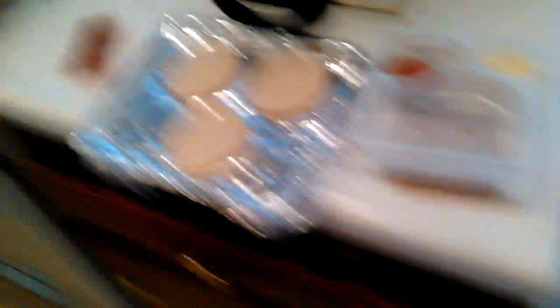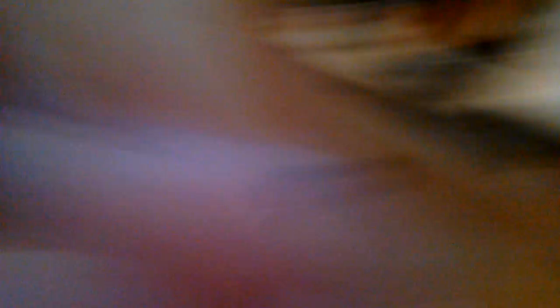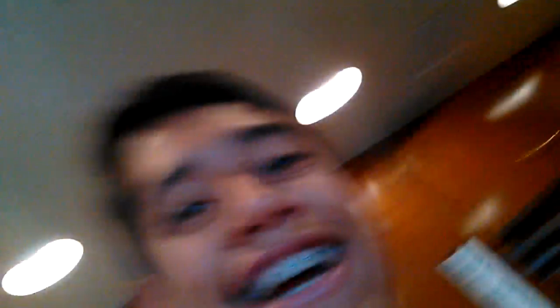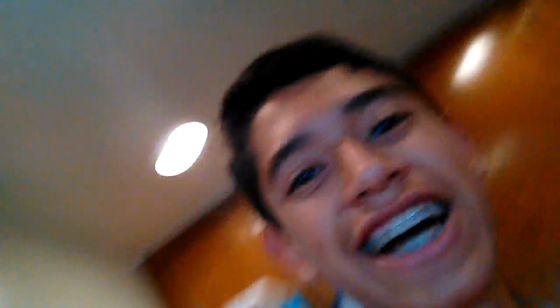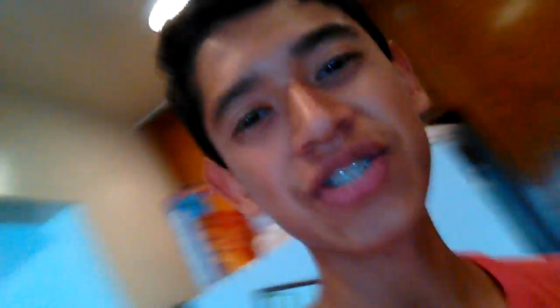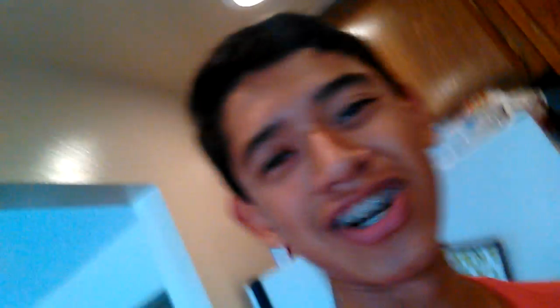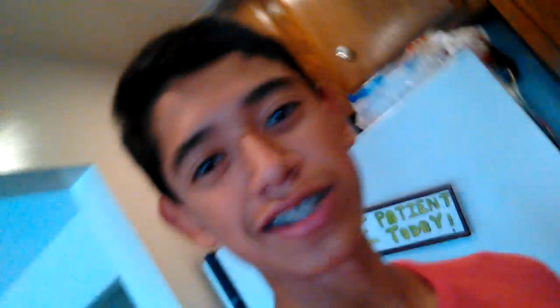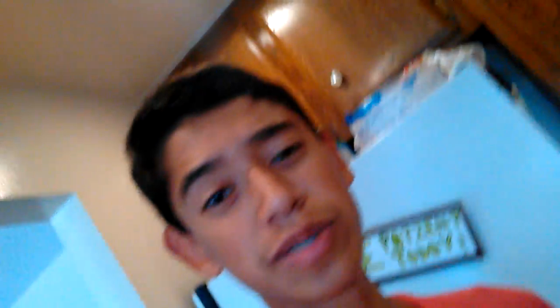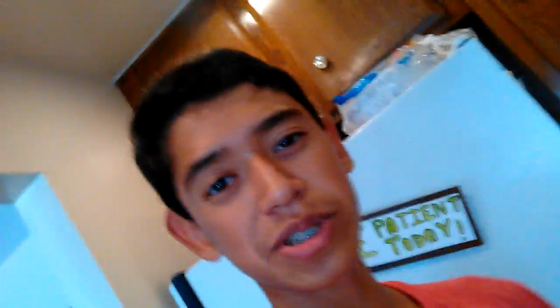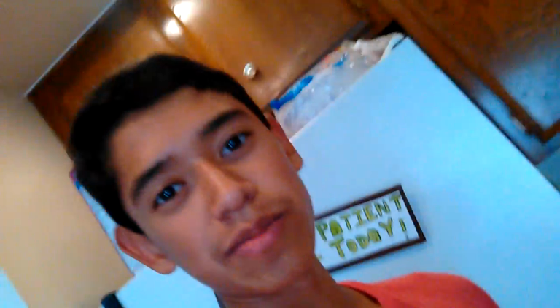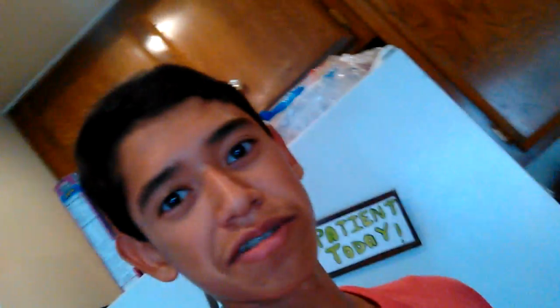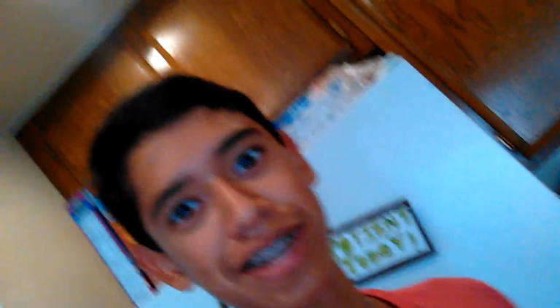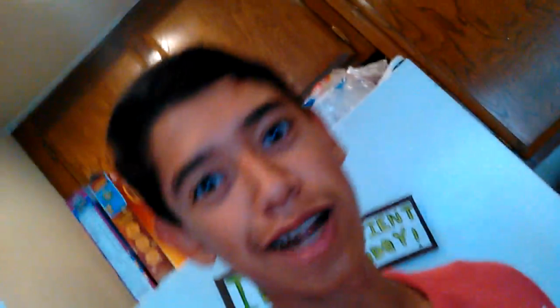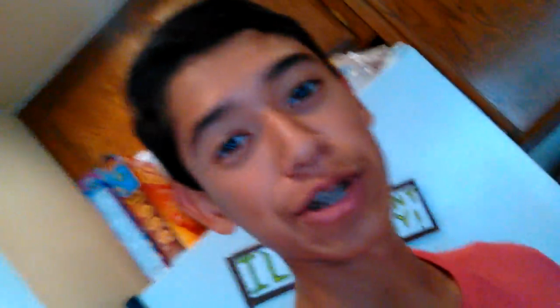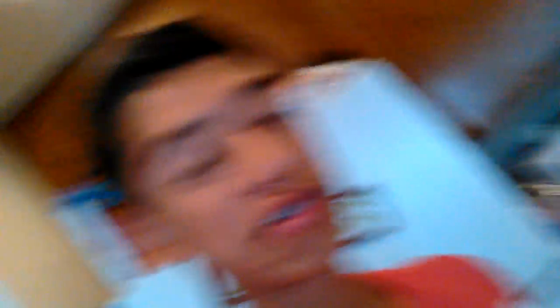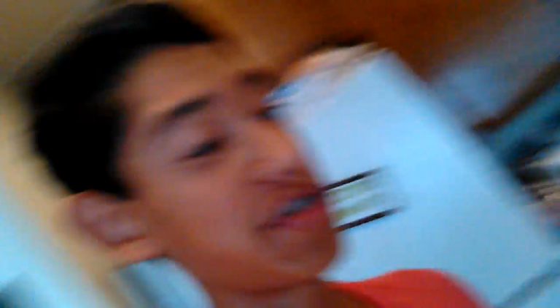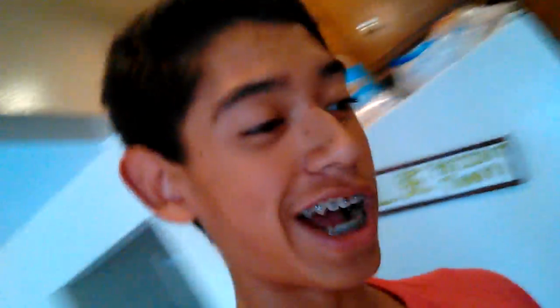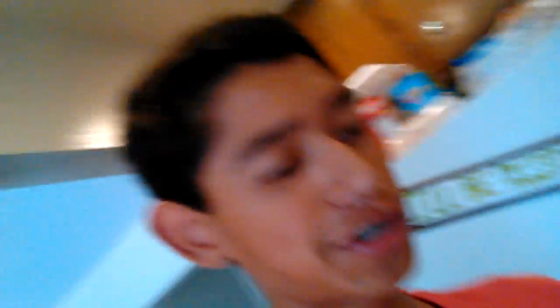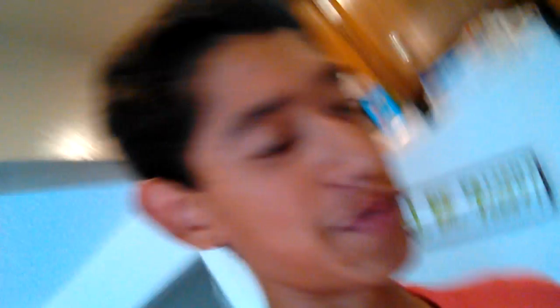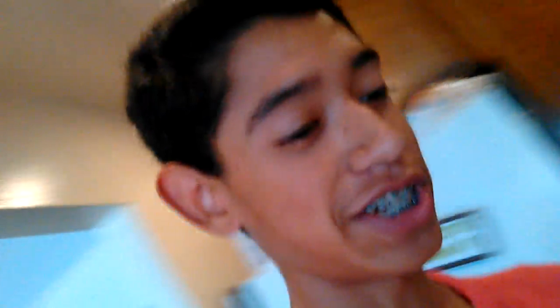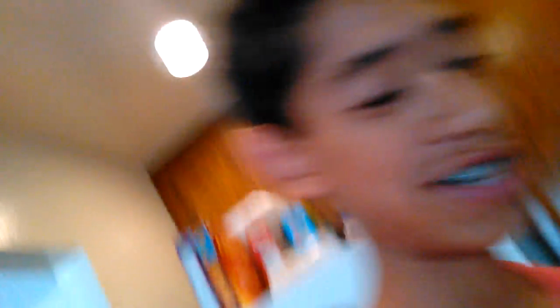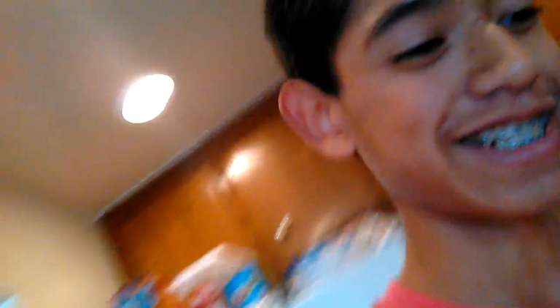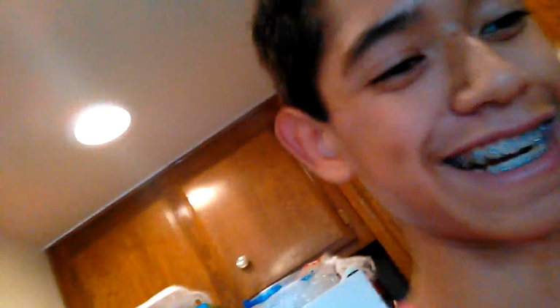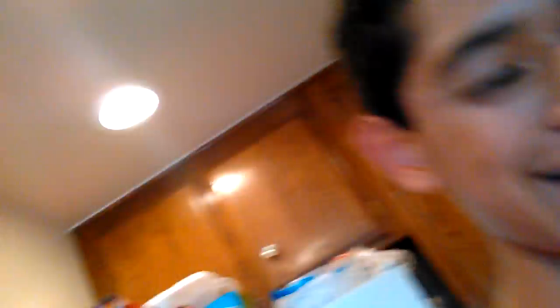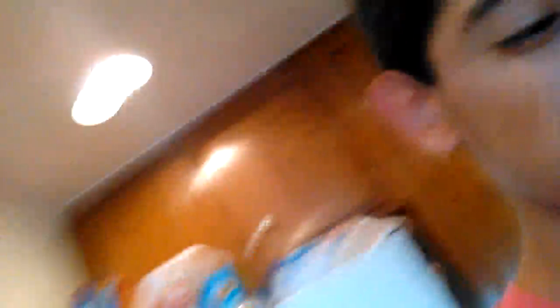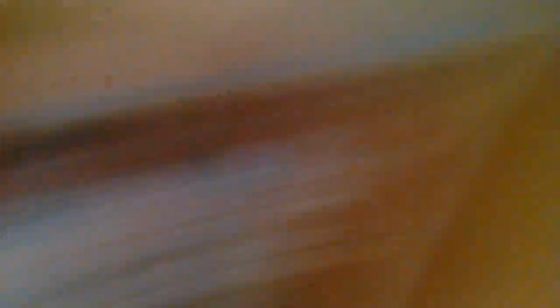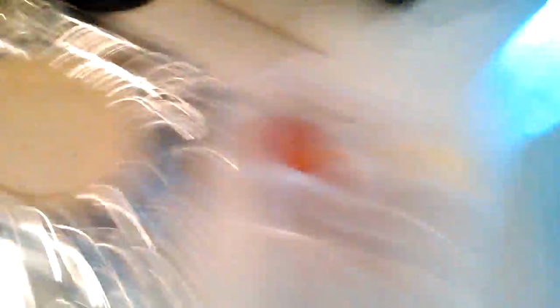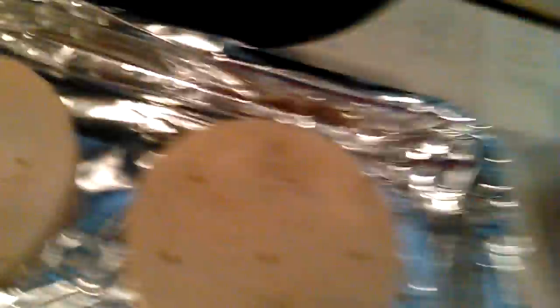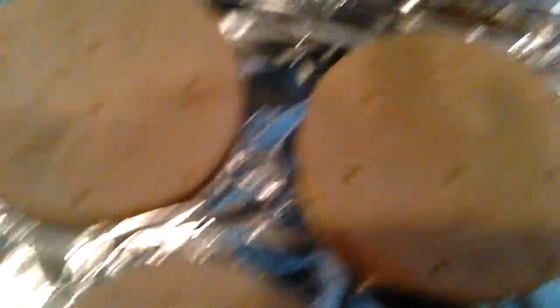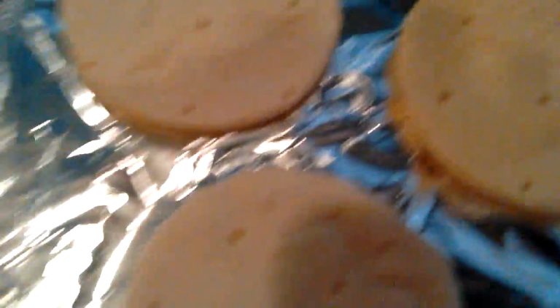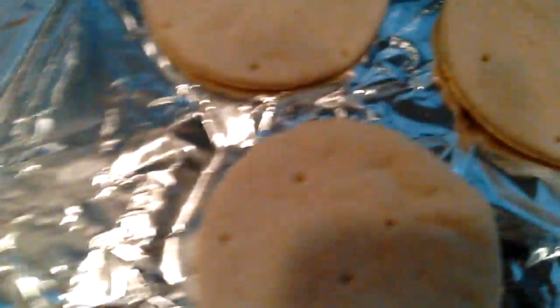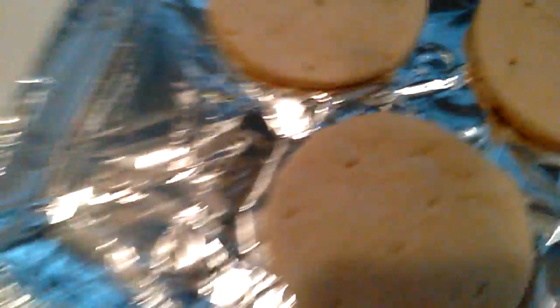Hey guys, it's me Mr. Tibbles and I'm here with another how-to video and it's how to make a pizza.